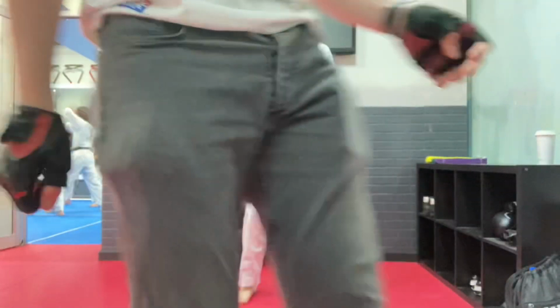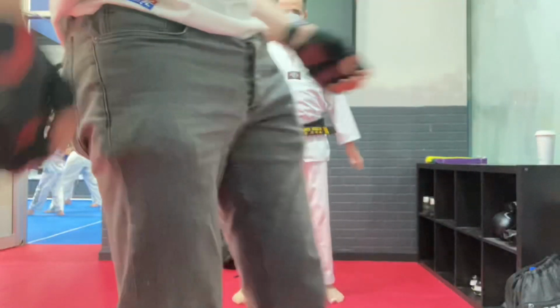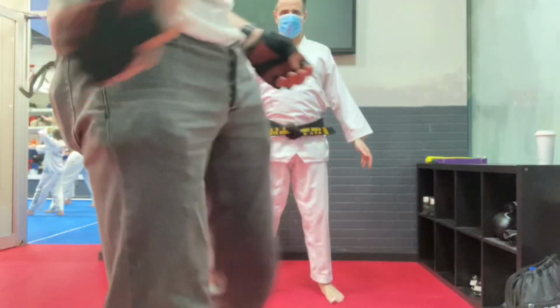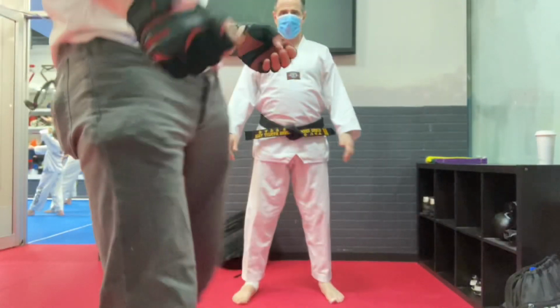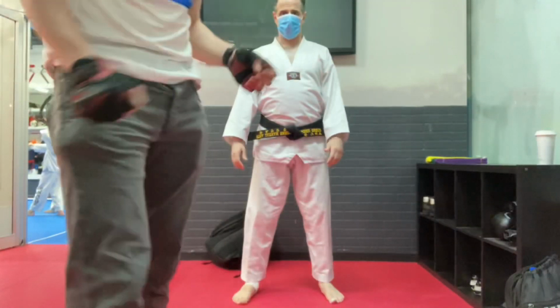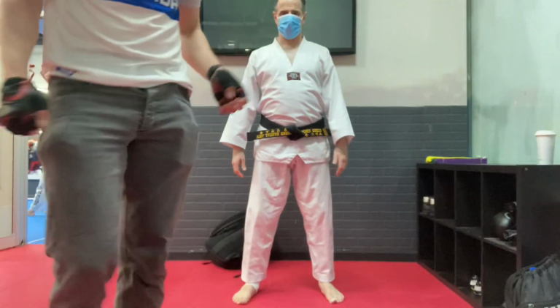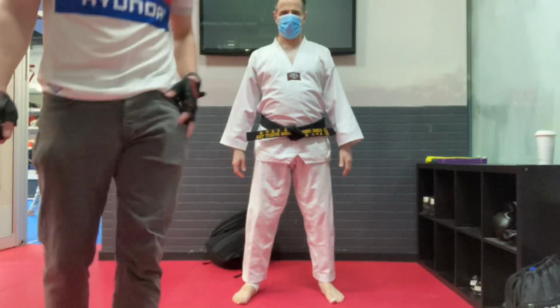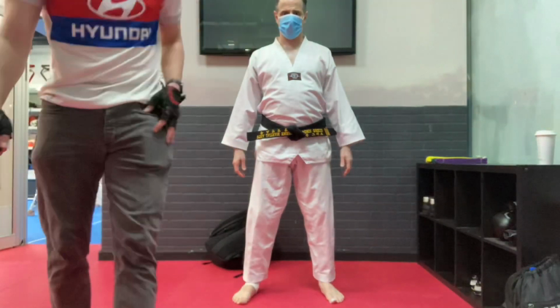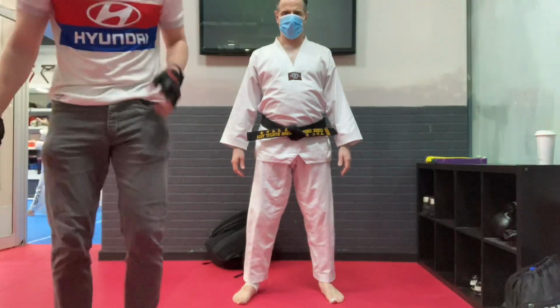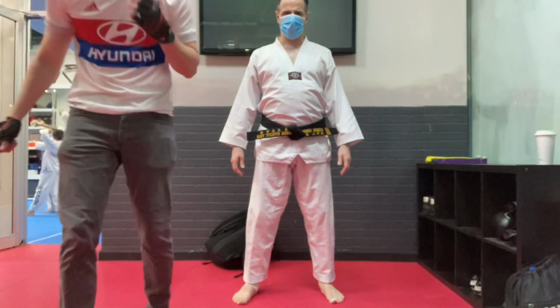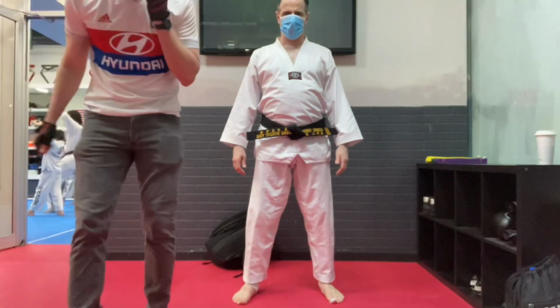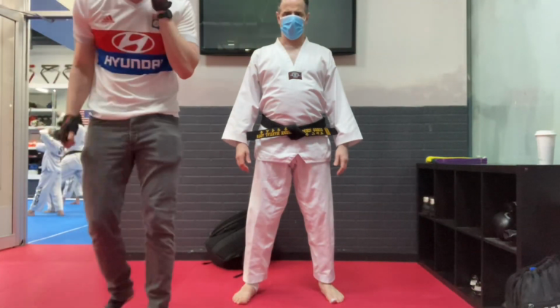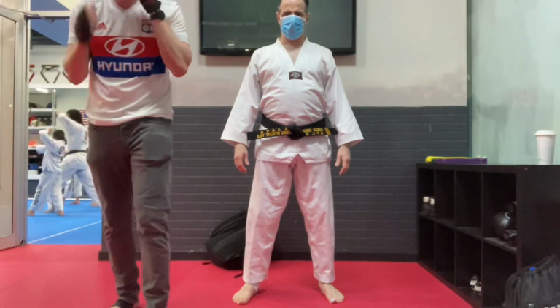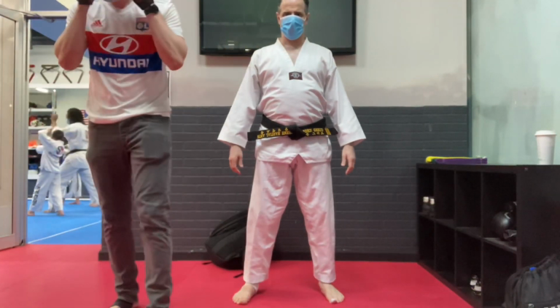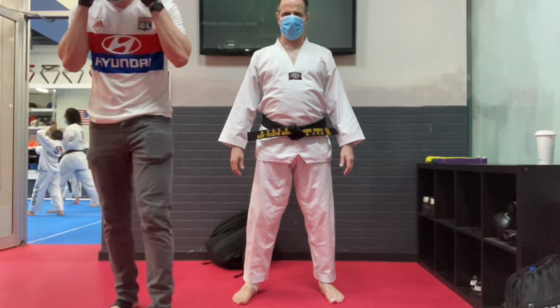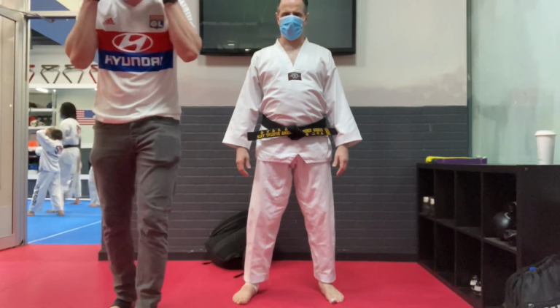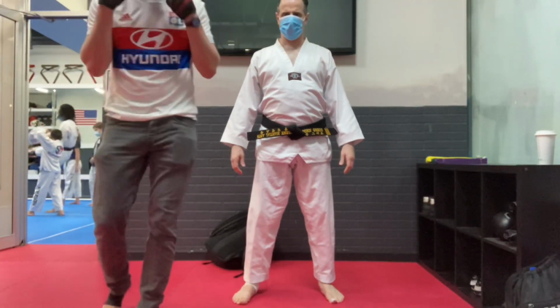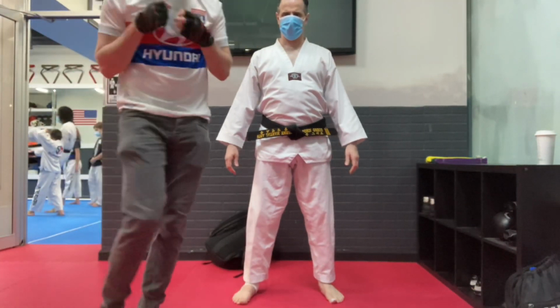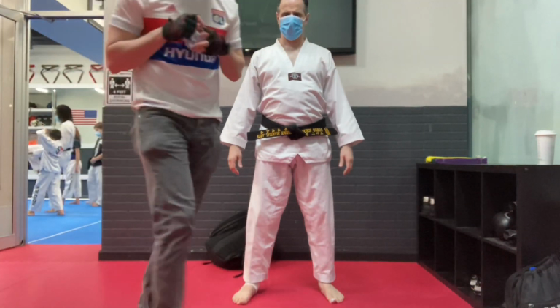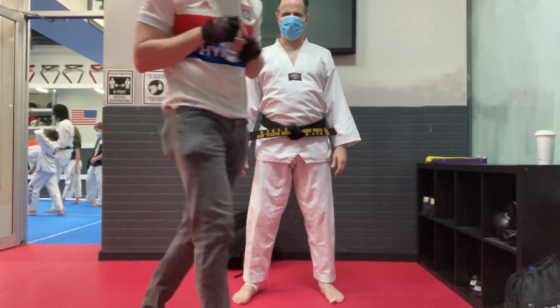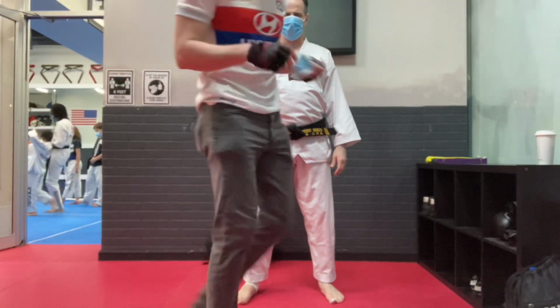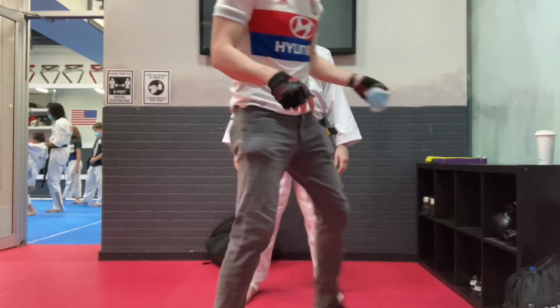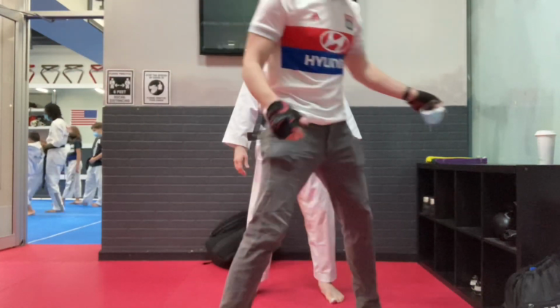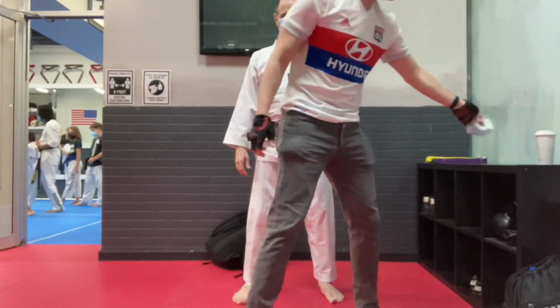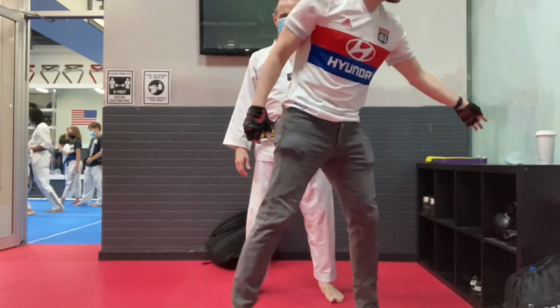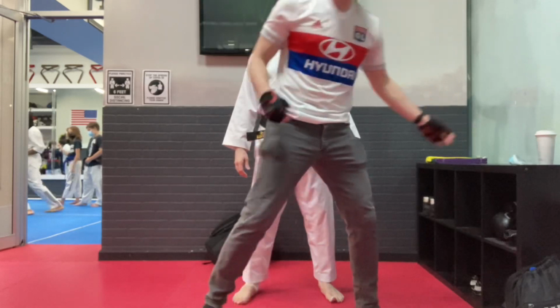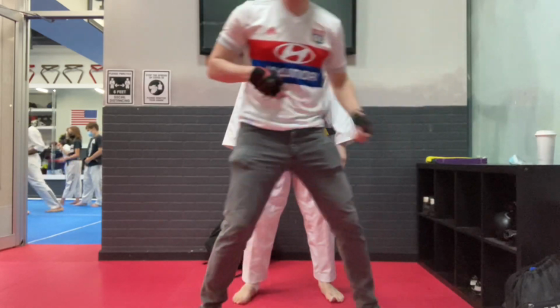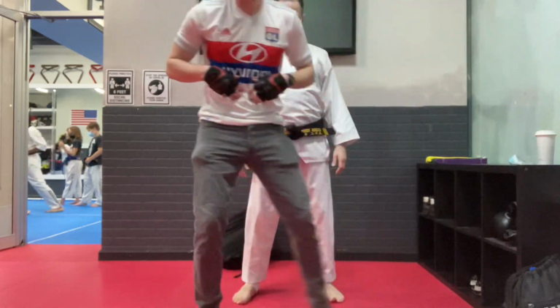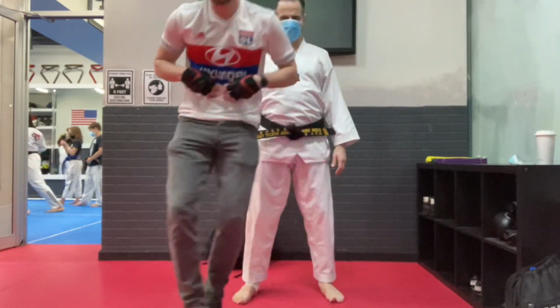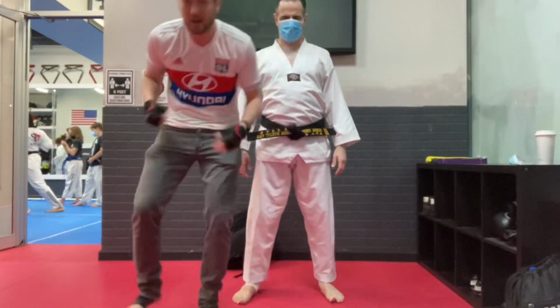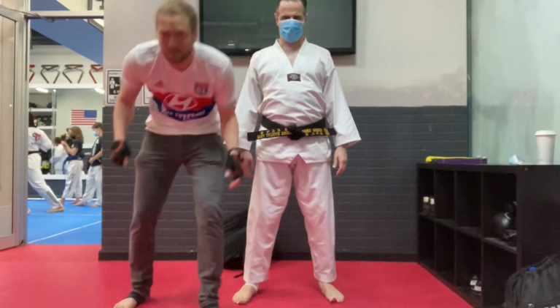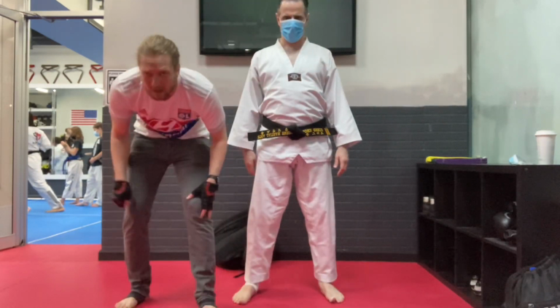I'm back again with John. Let me show you the exercises for your abdominal.